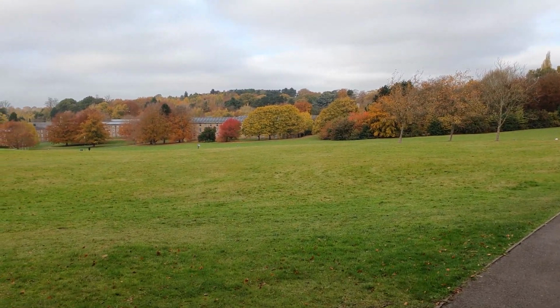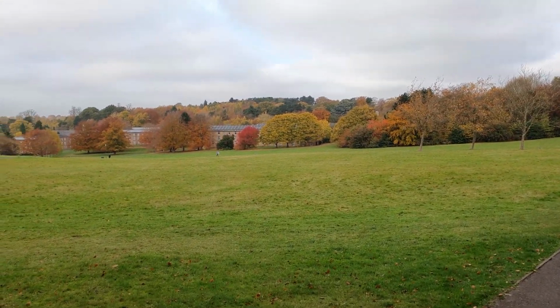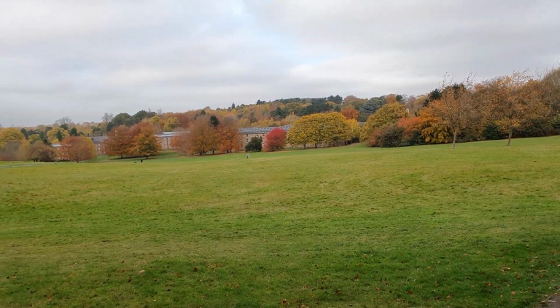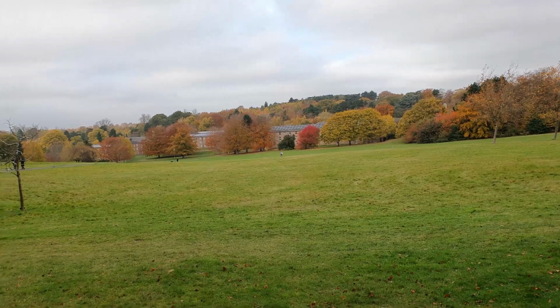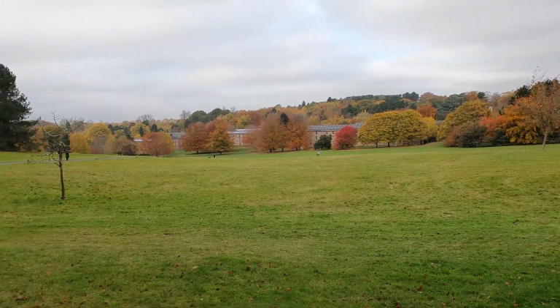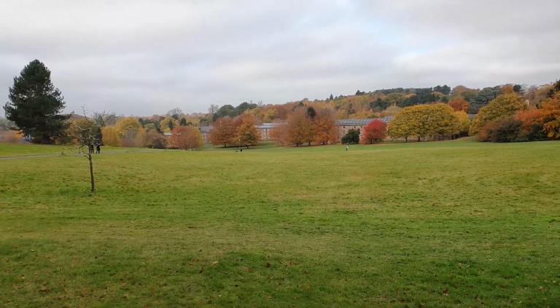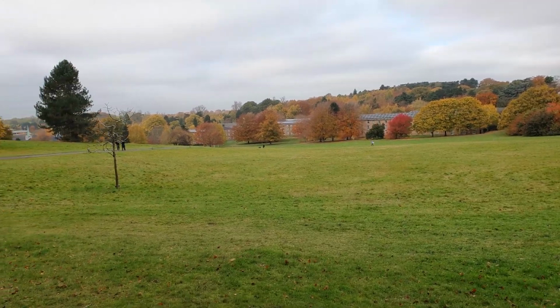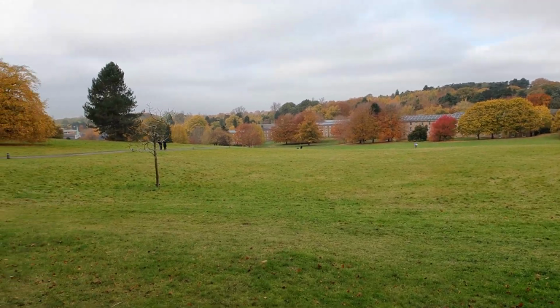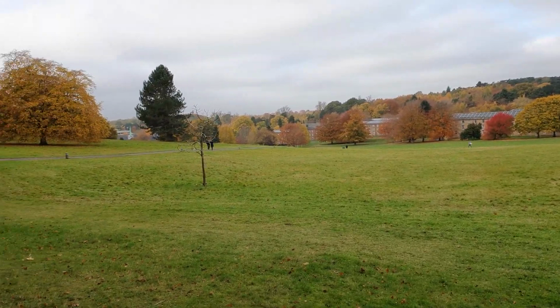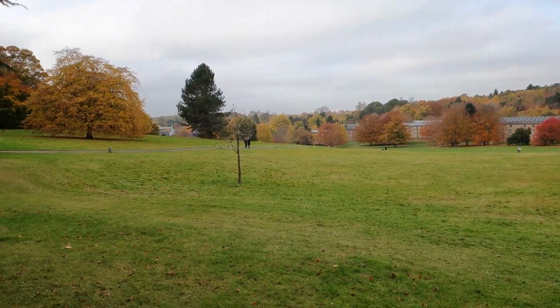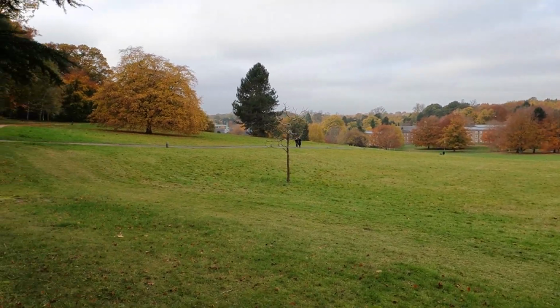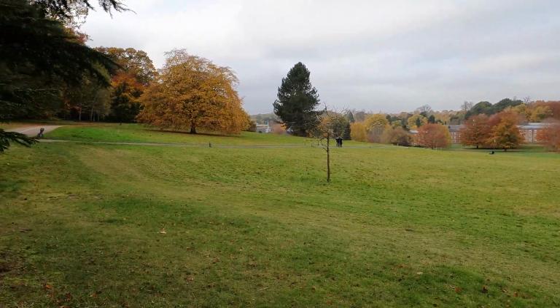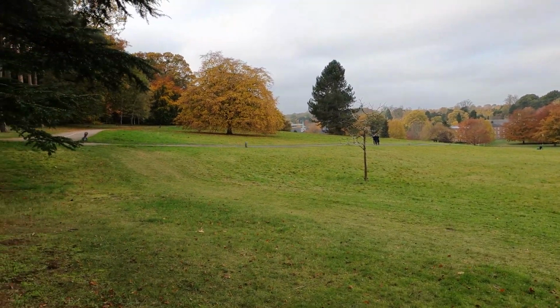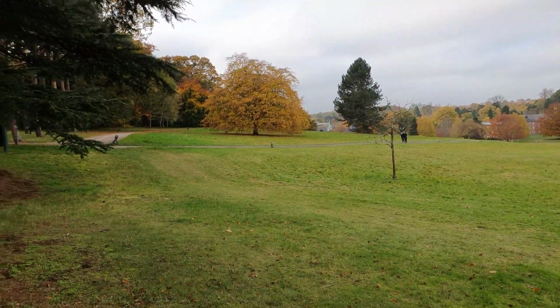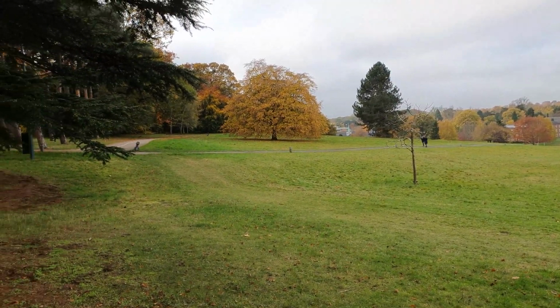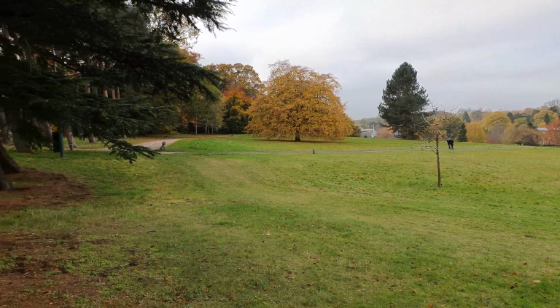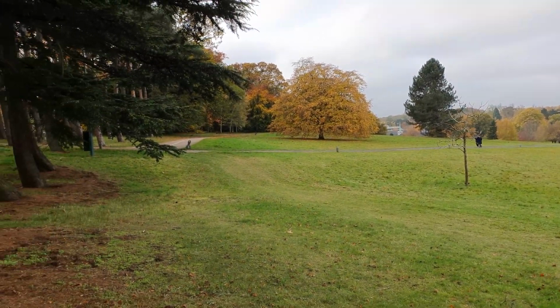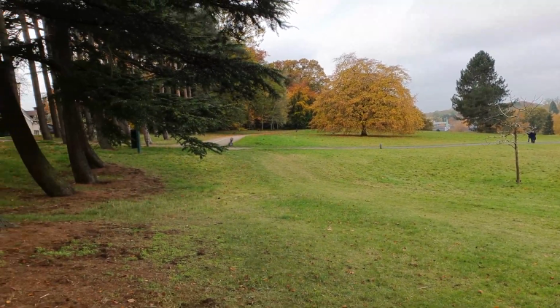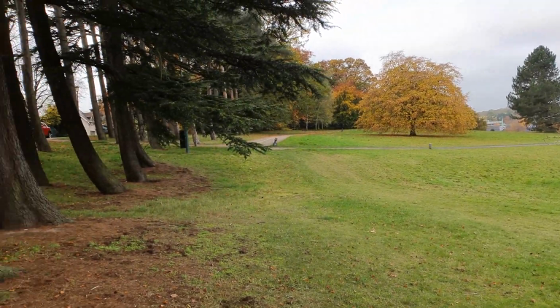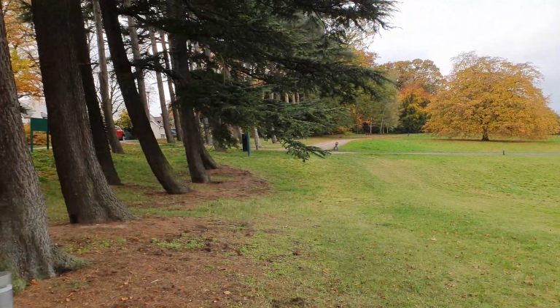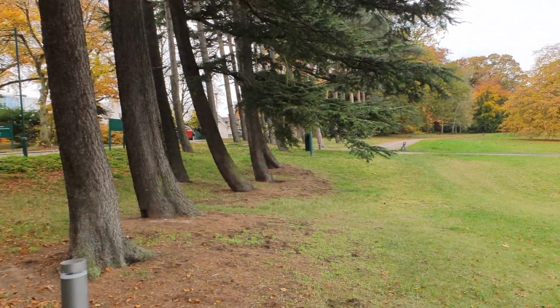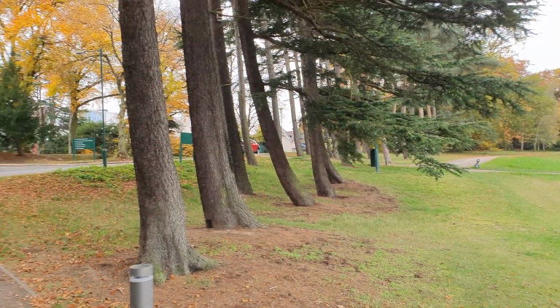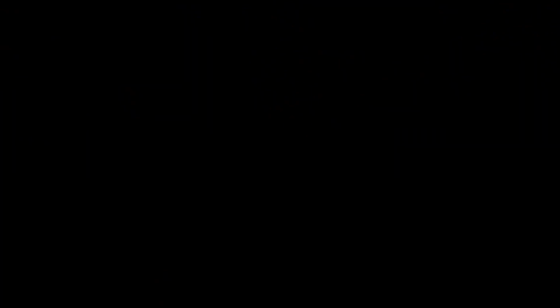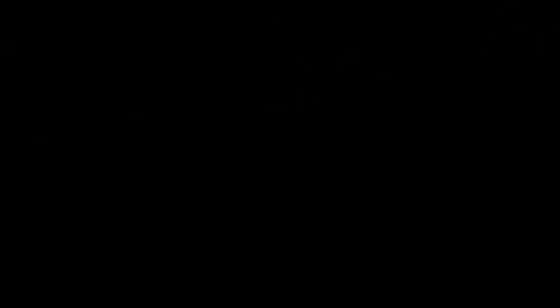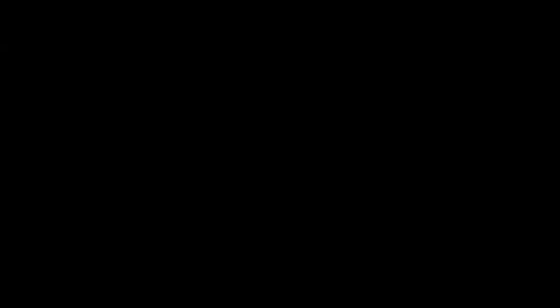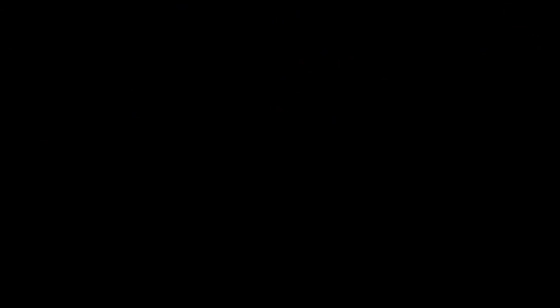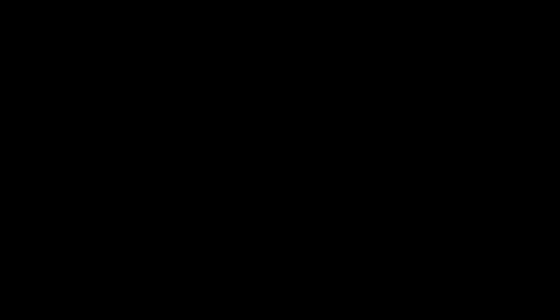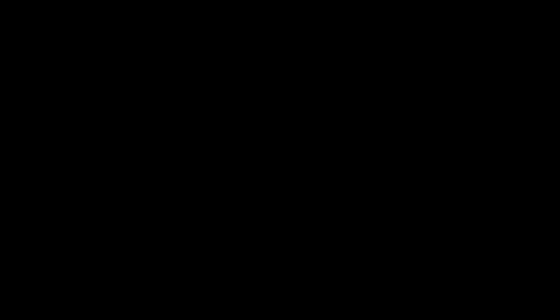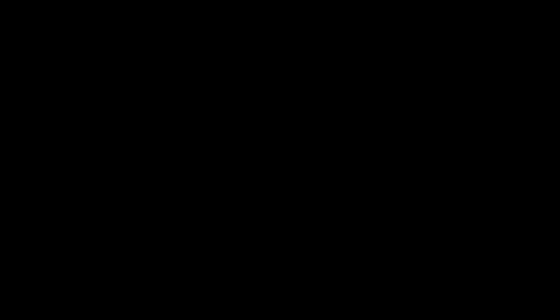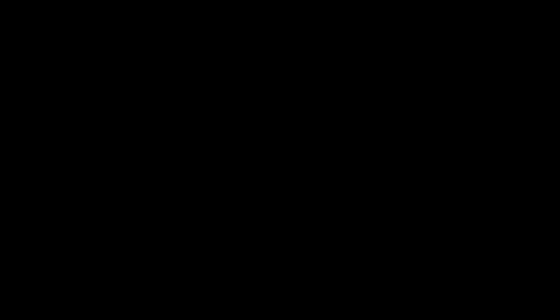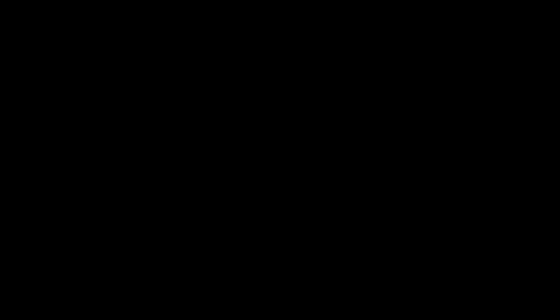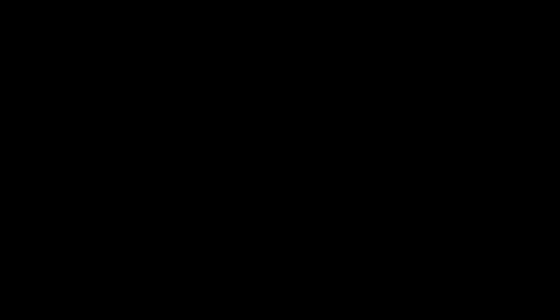Down one of the central parts of the campus — The Downs. Get it? Down the central? Because it's called the Downs. It's a joke.